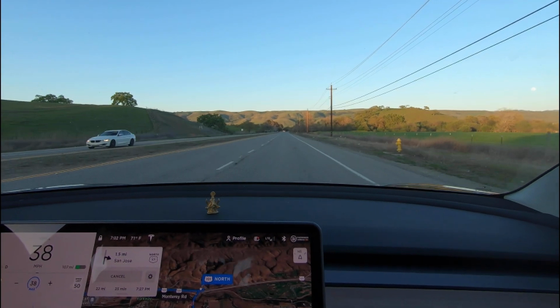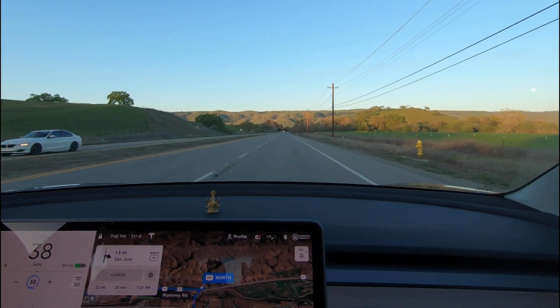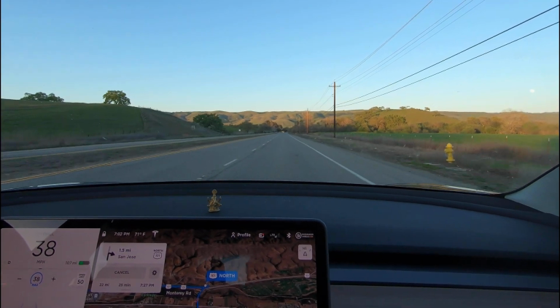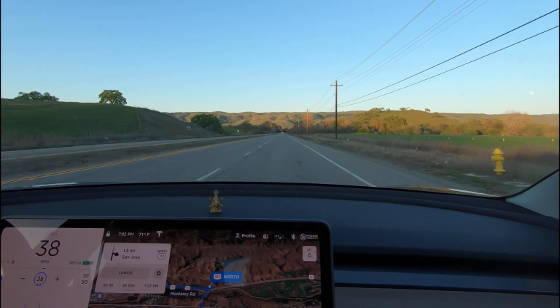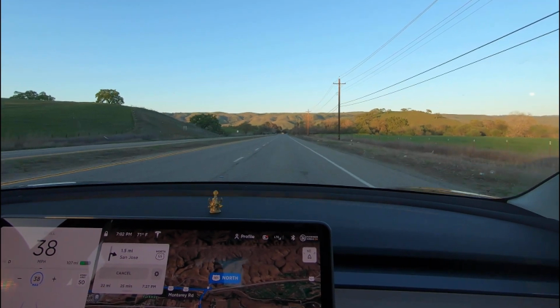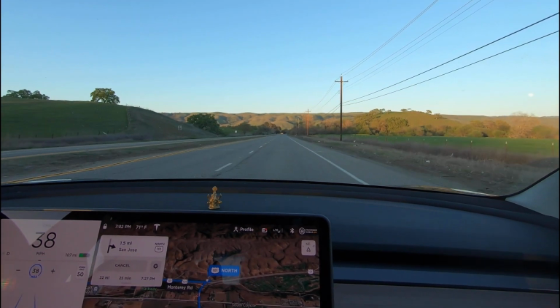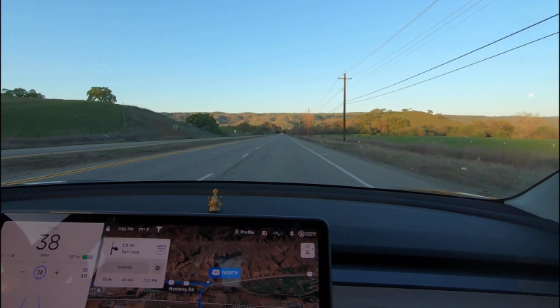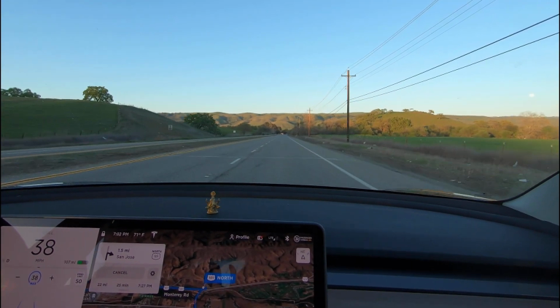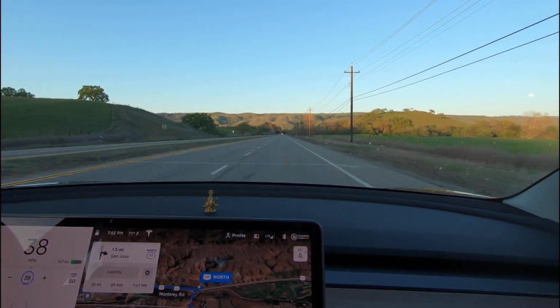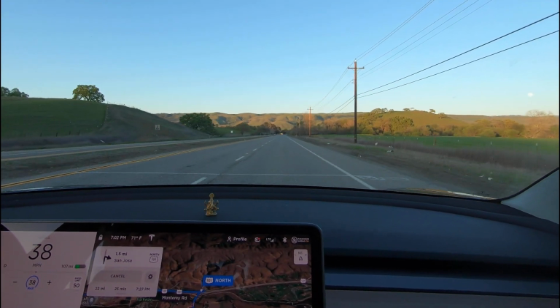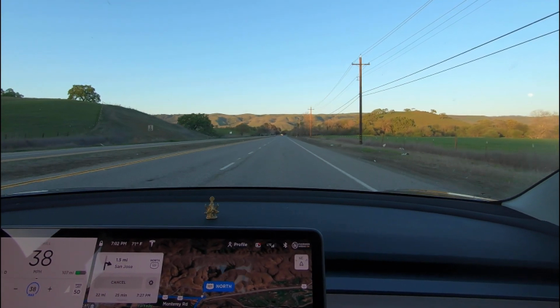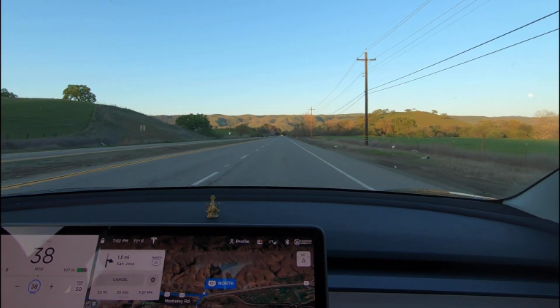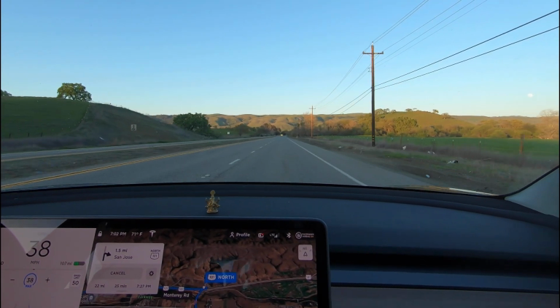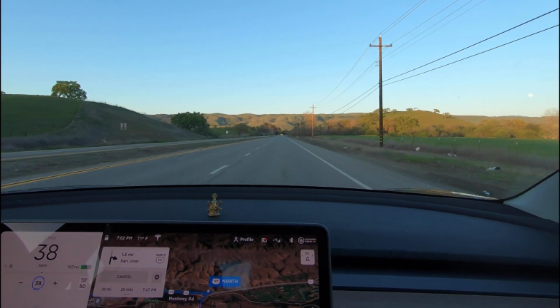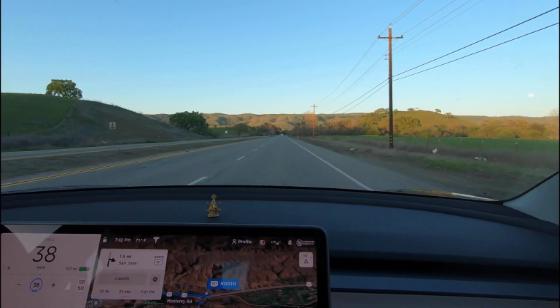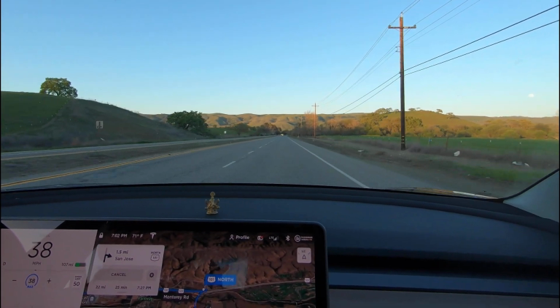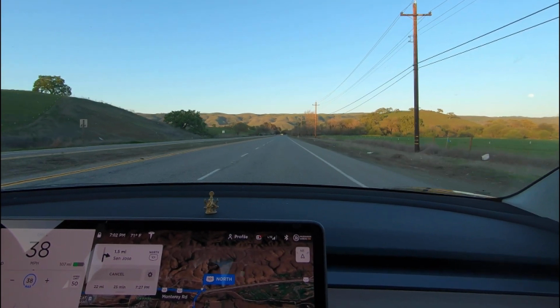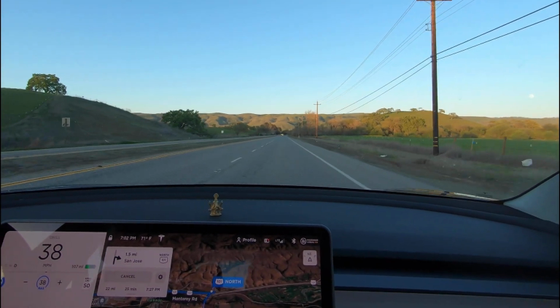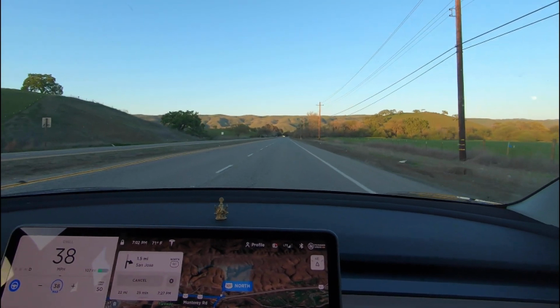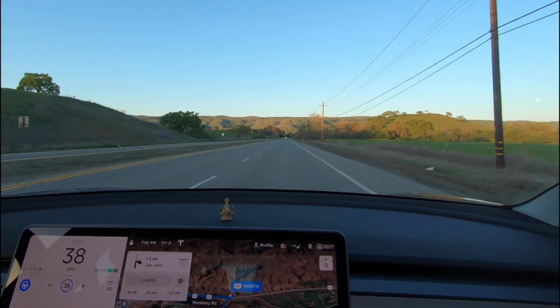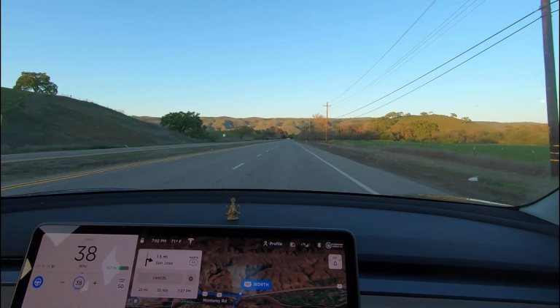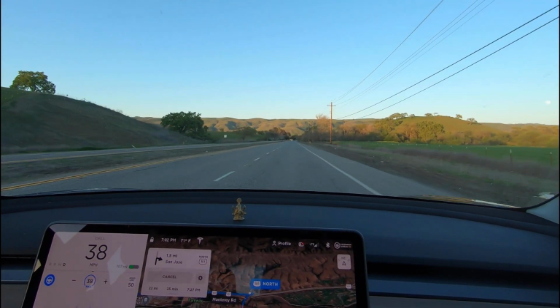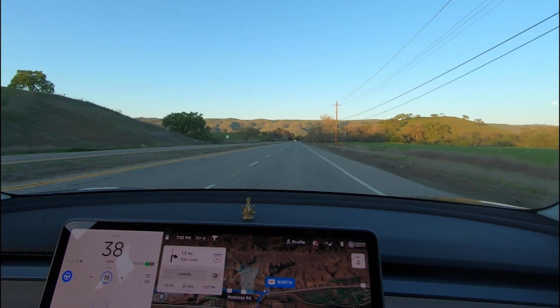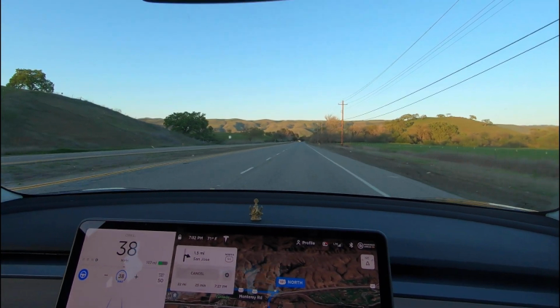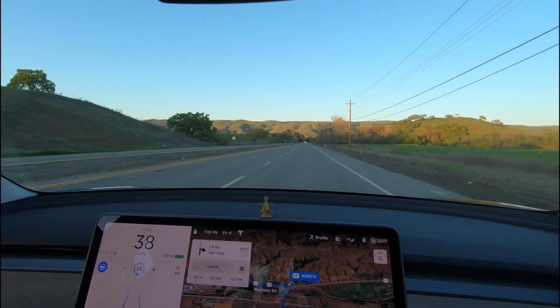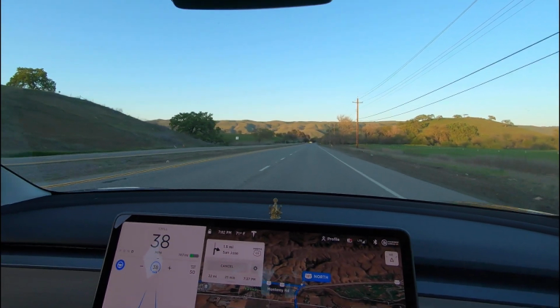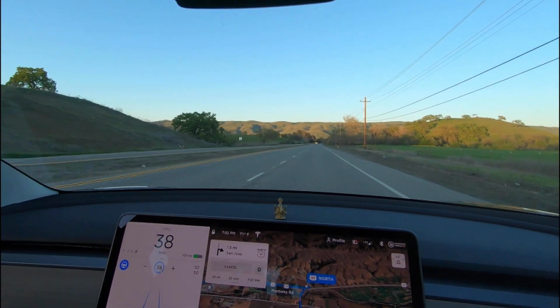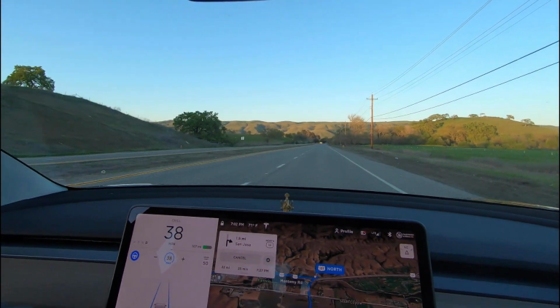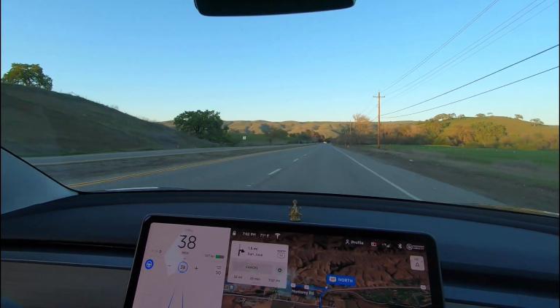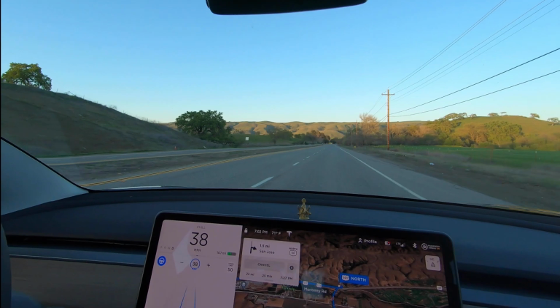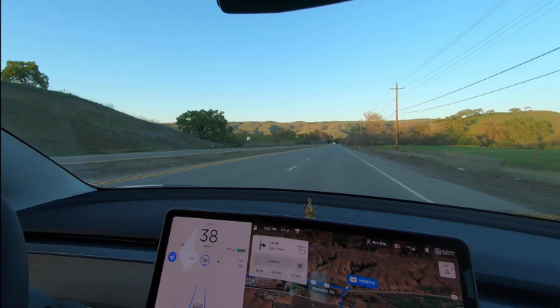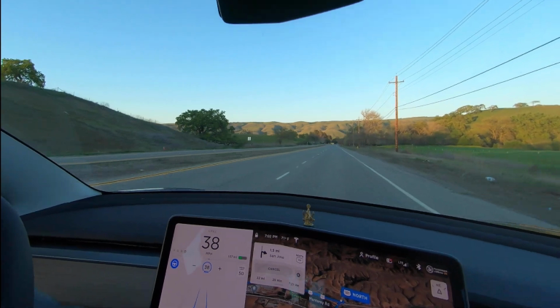Right now the Tesla is powered with autopilot, but full self-driving is not yet enabled because it's still going through regulatory approval in the country.